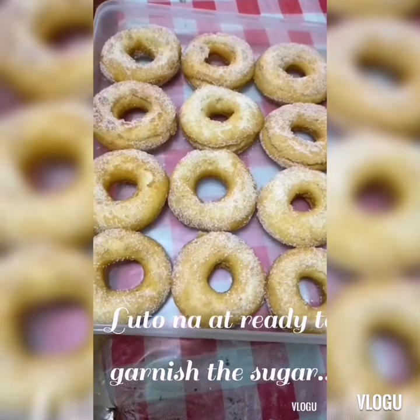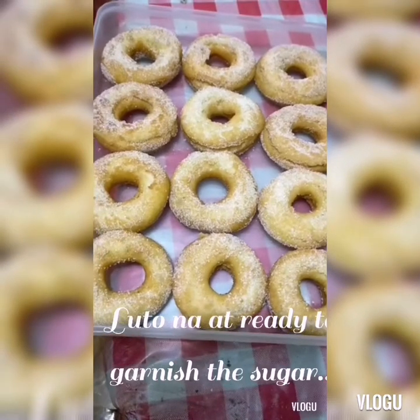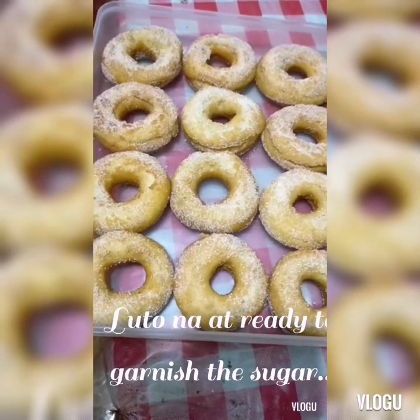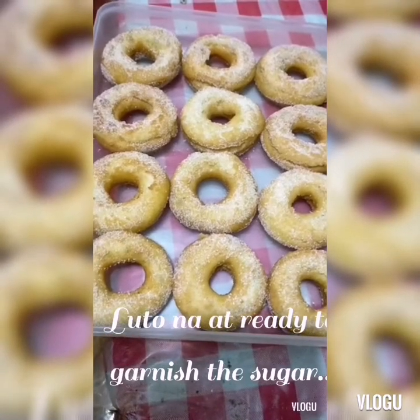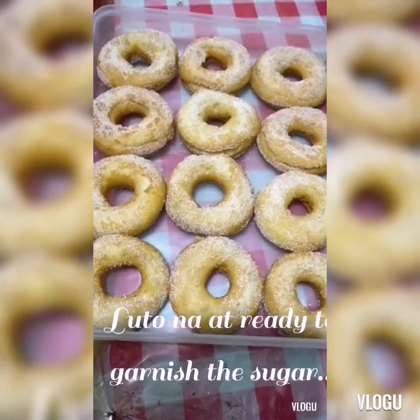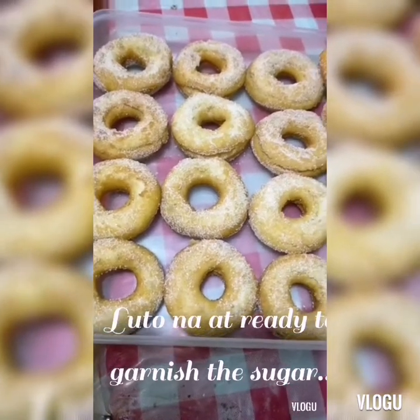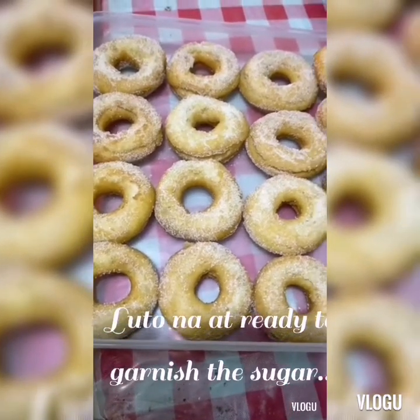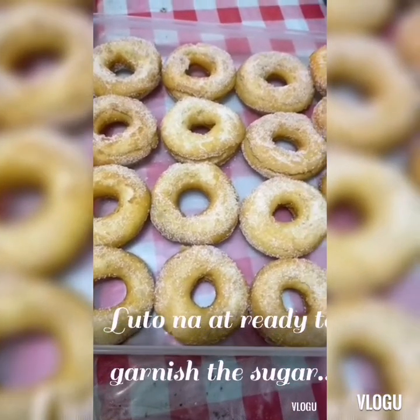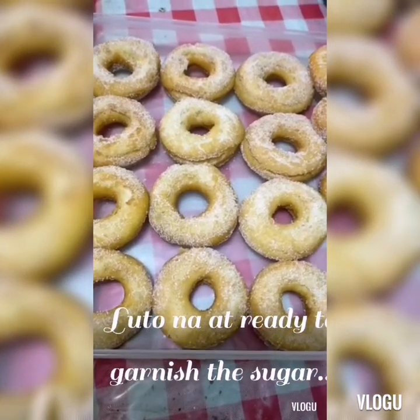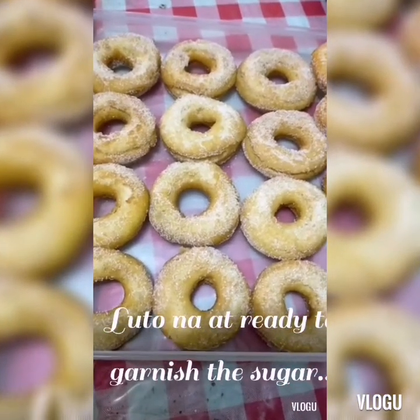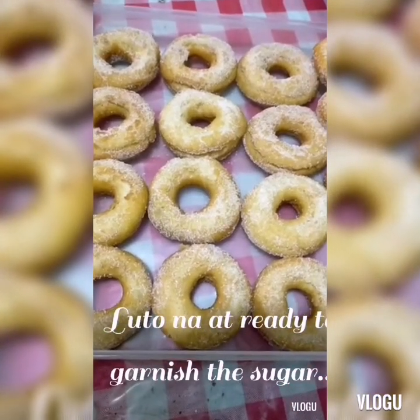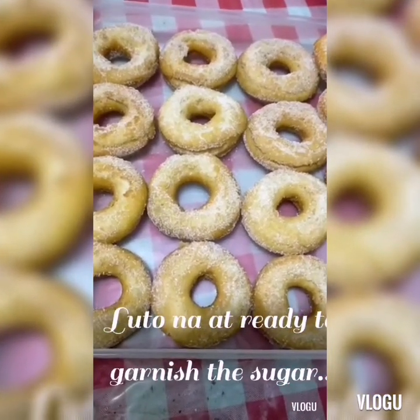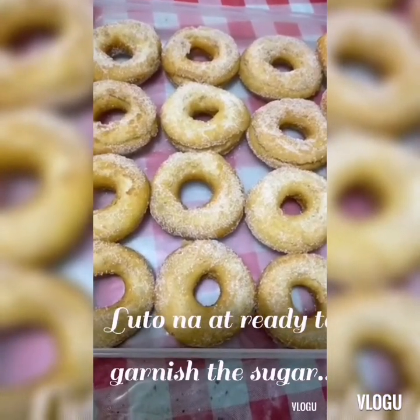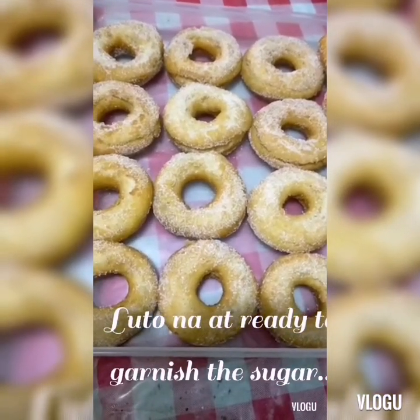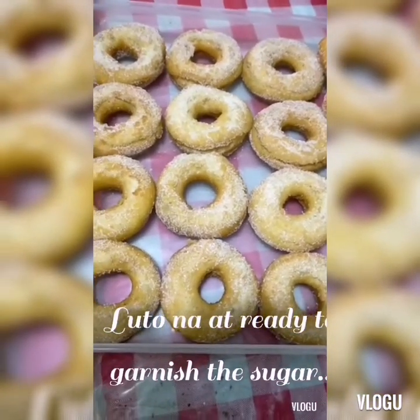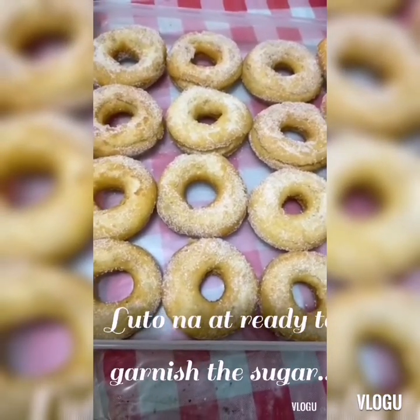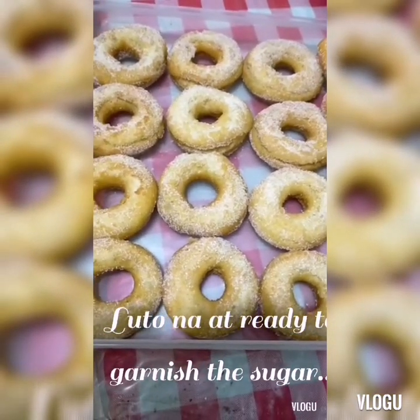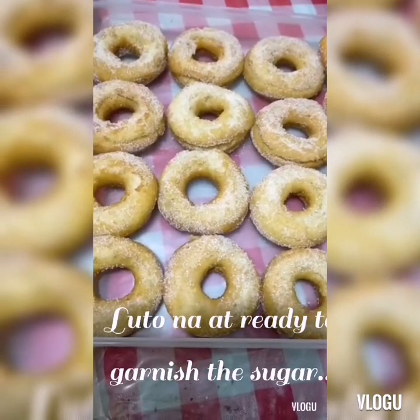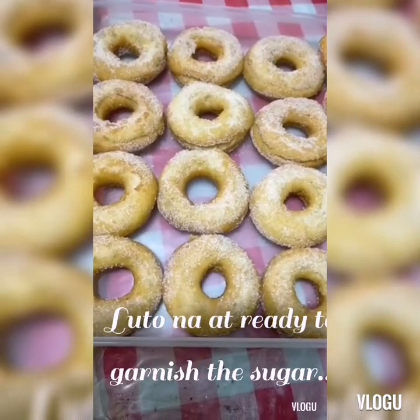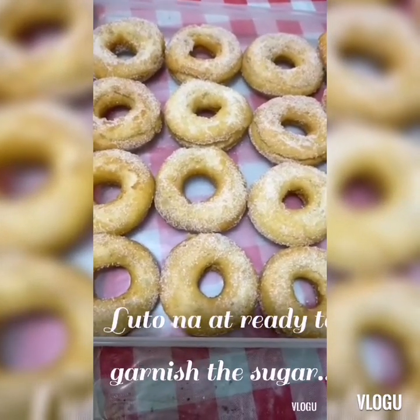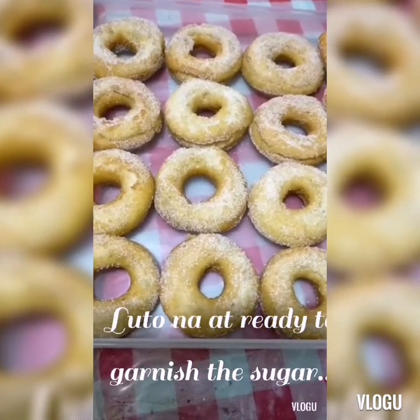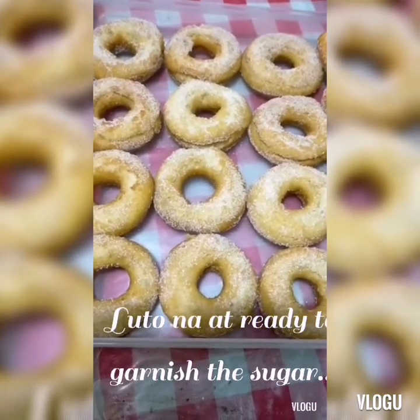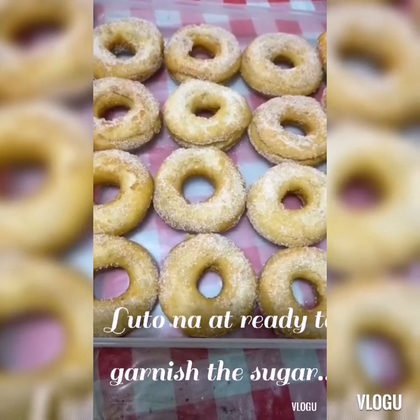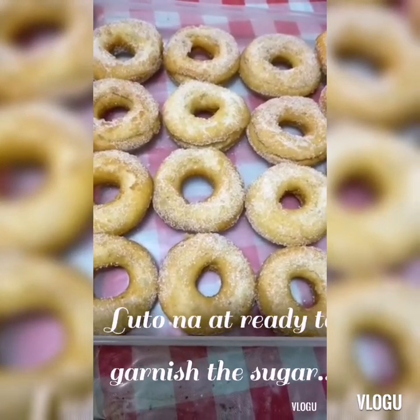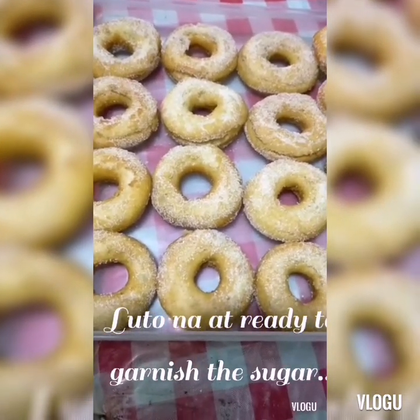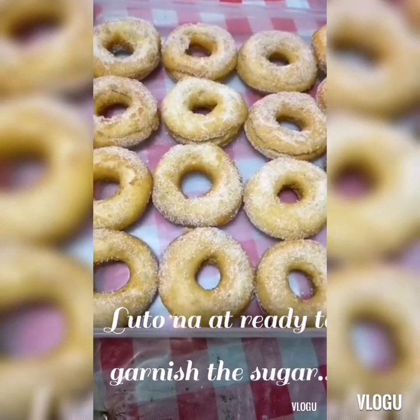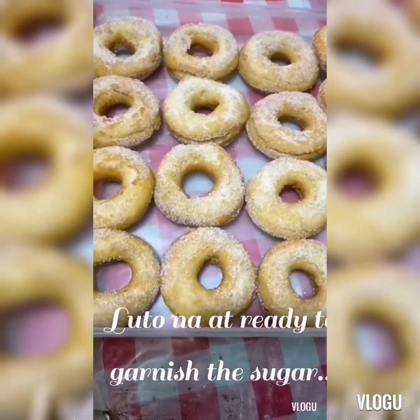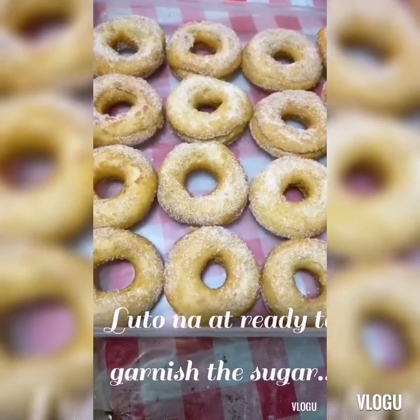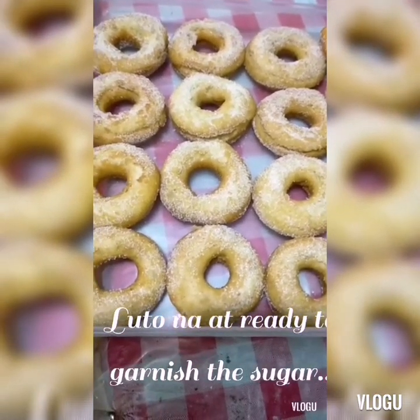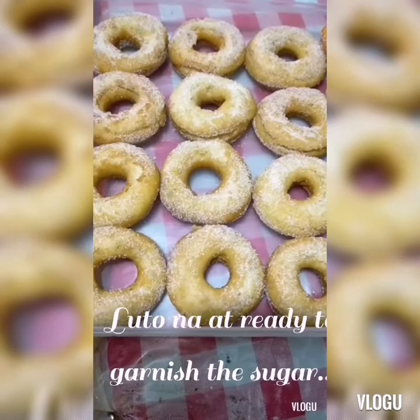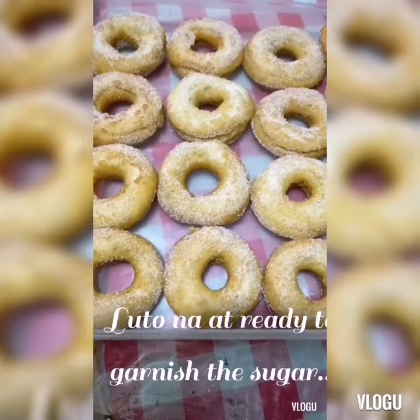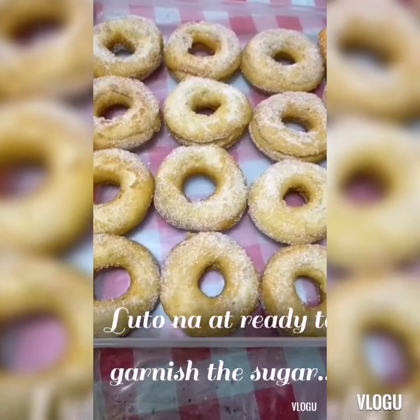Sugar donut — there it is, the finished product of our donut.